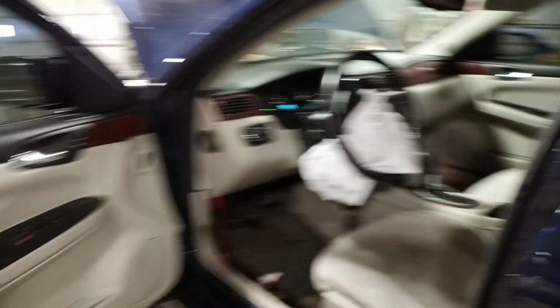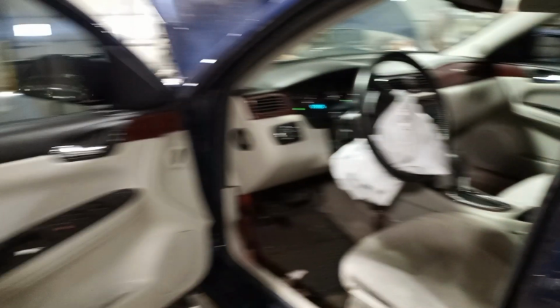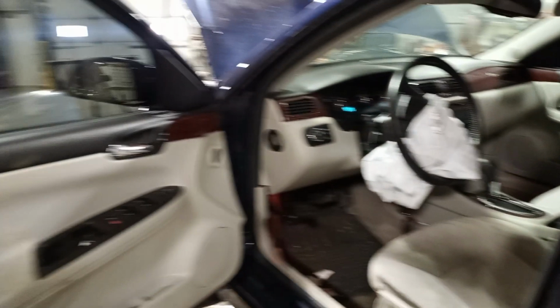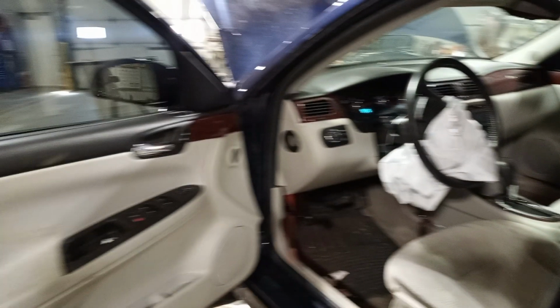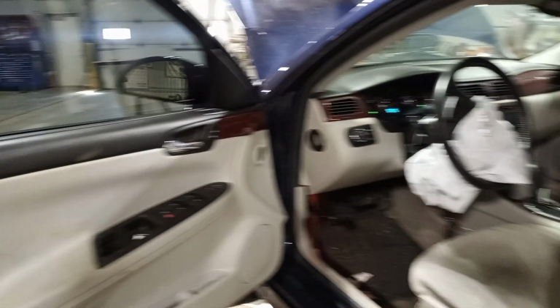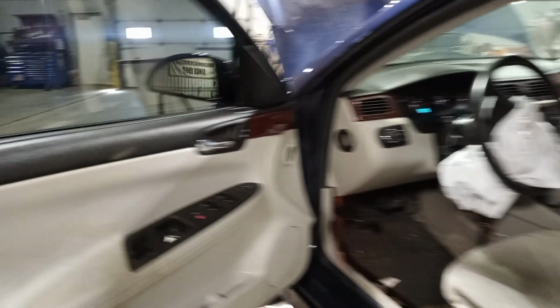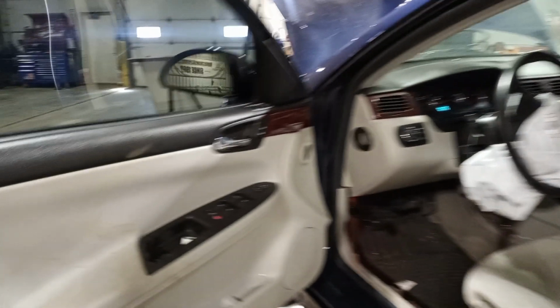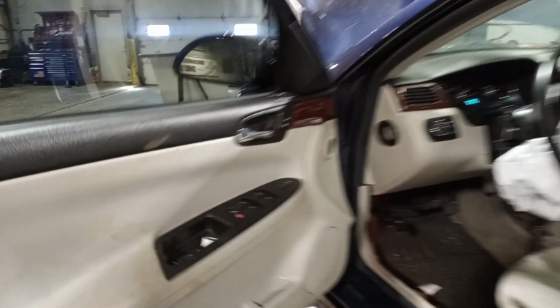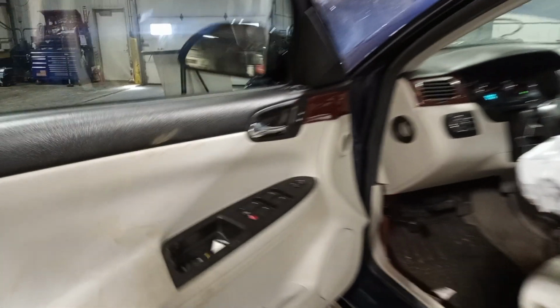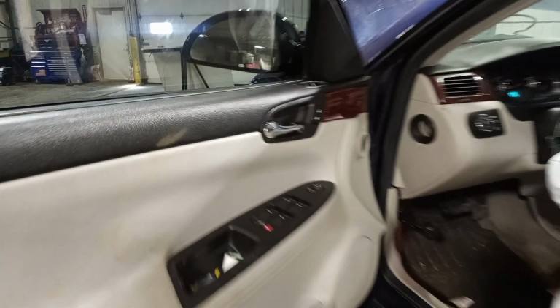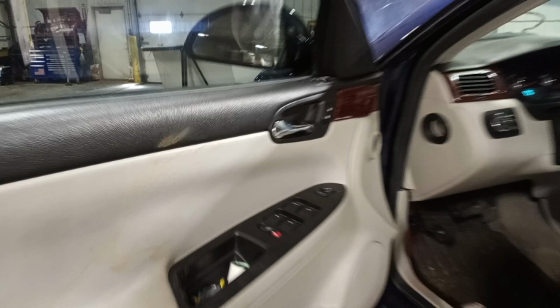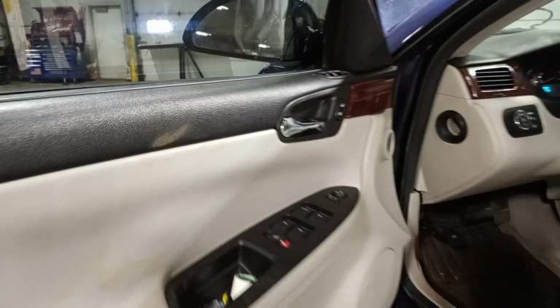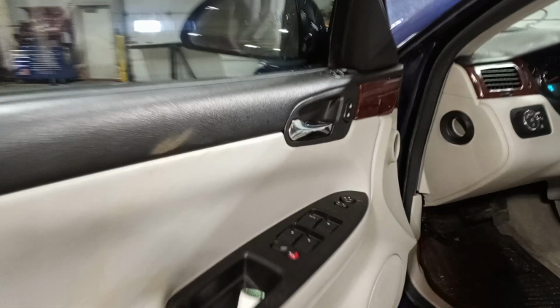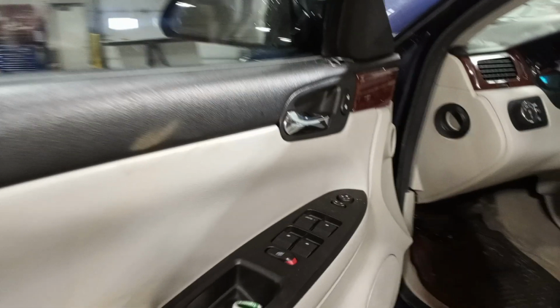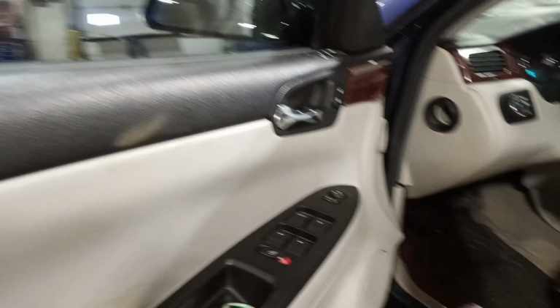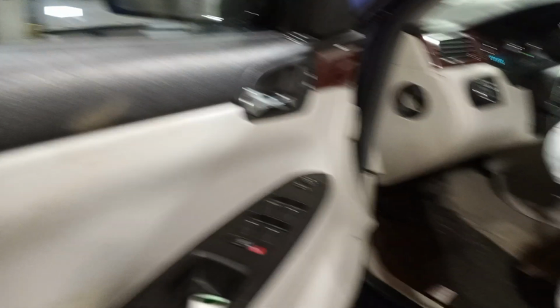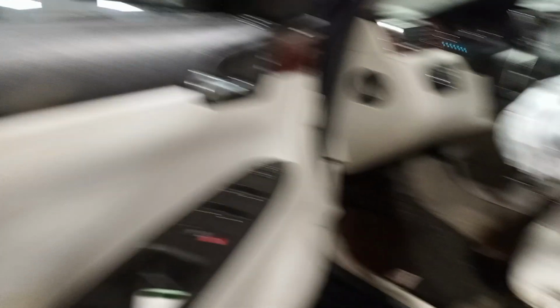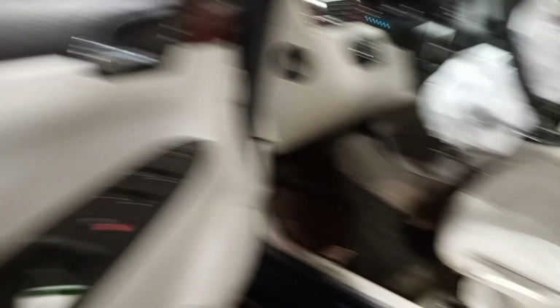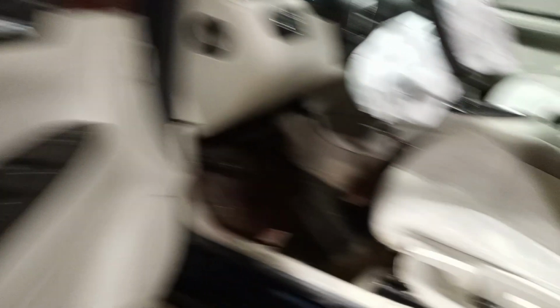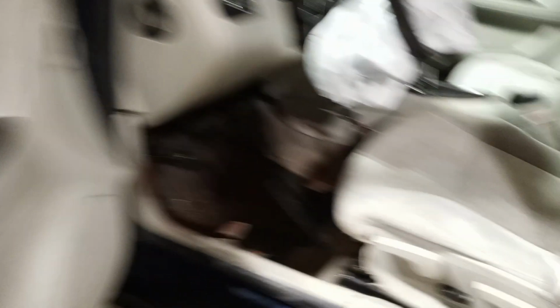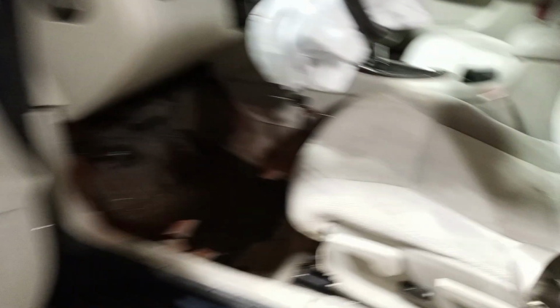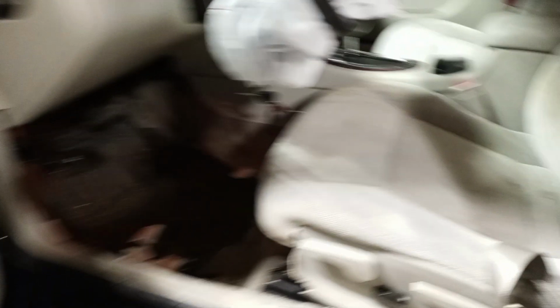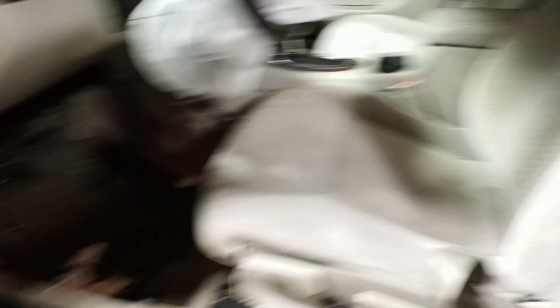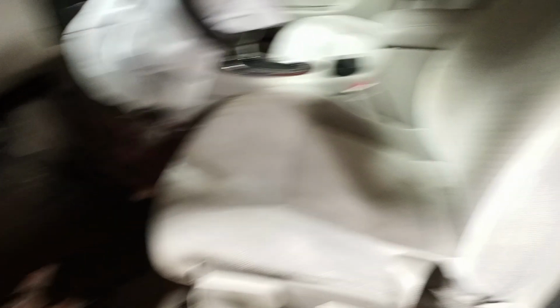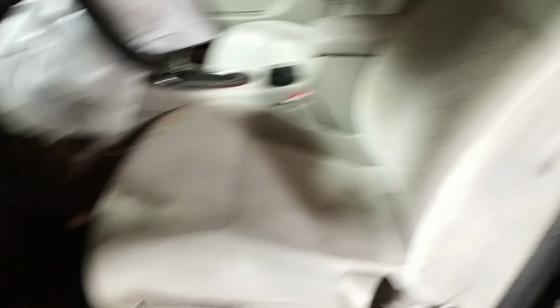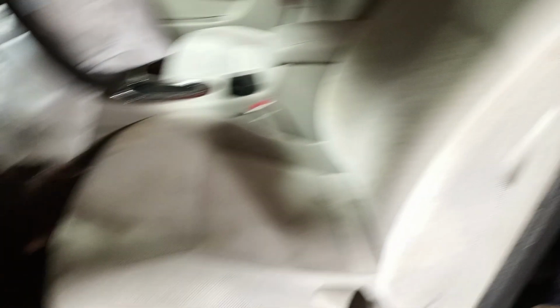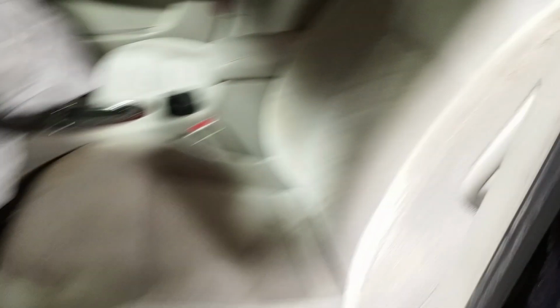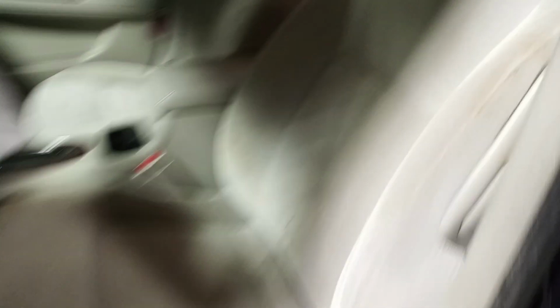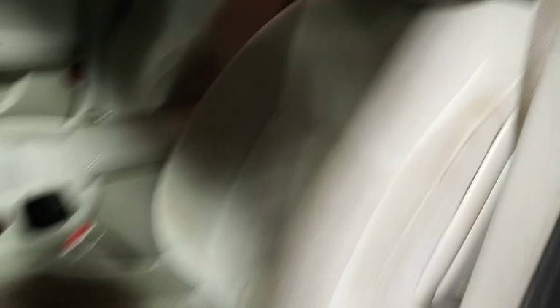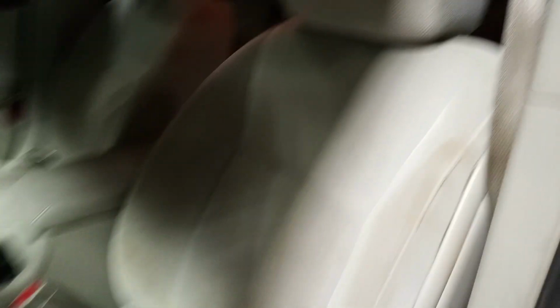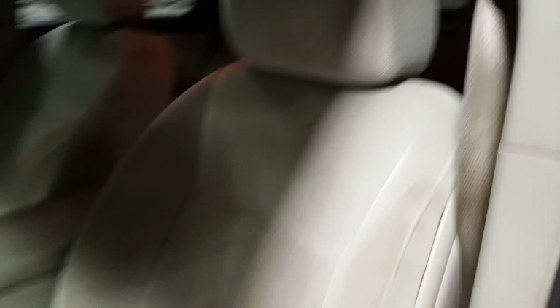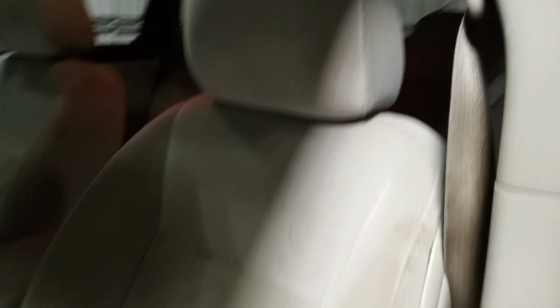Black and gray cloth interior, power driver seat, driver wheel bag is deployed.